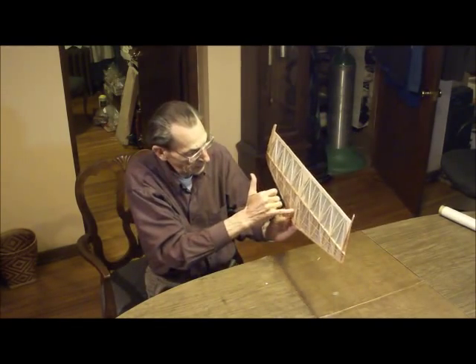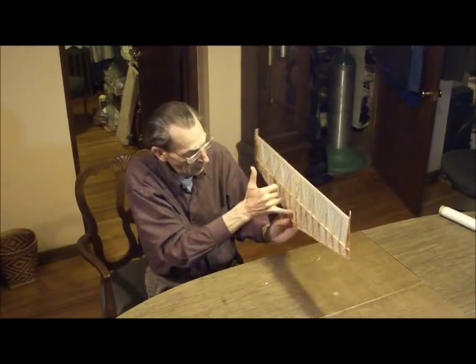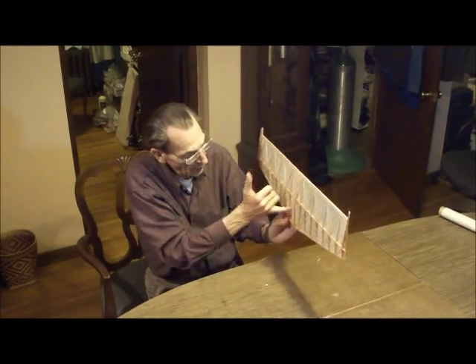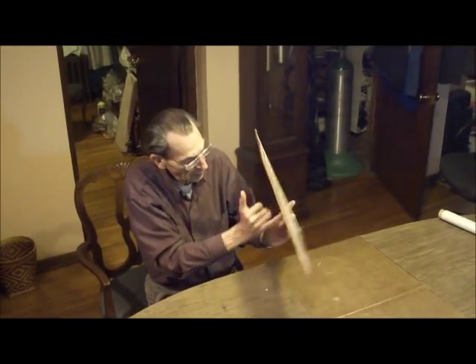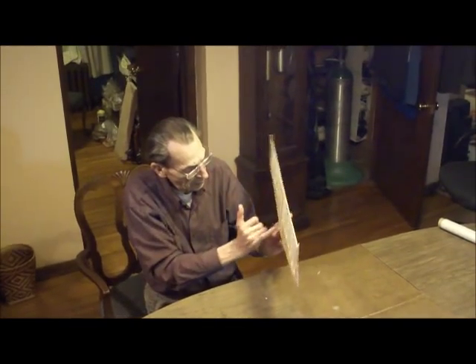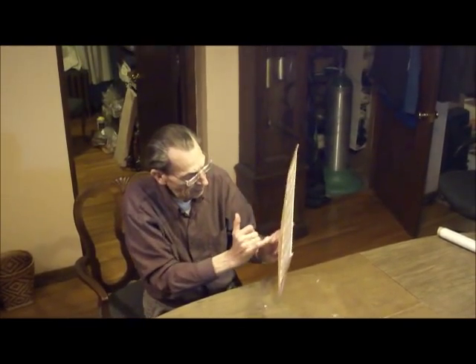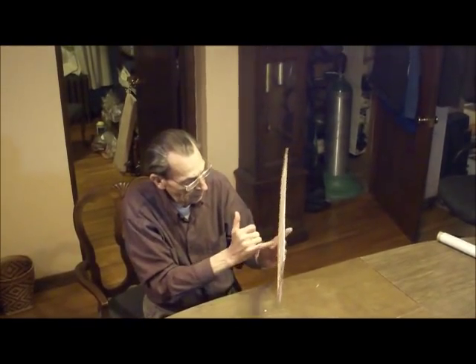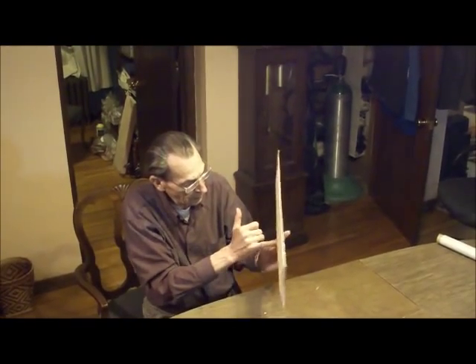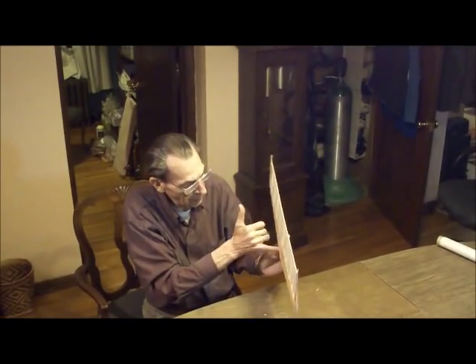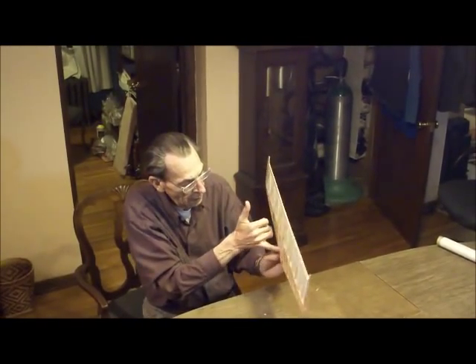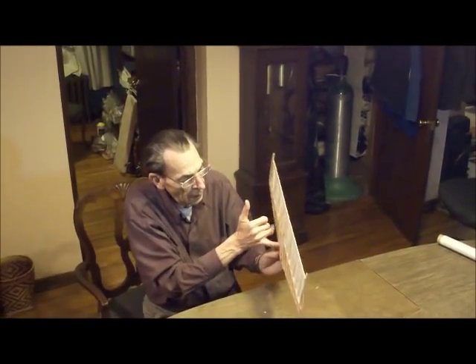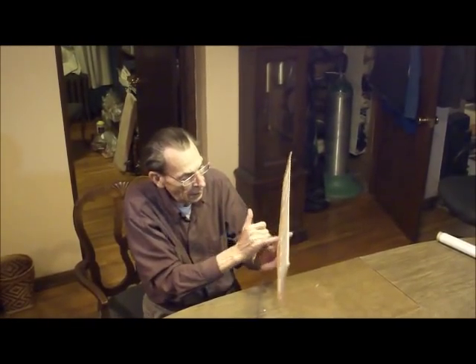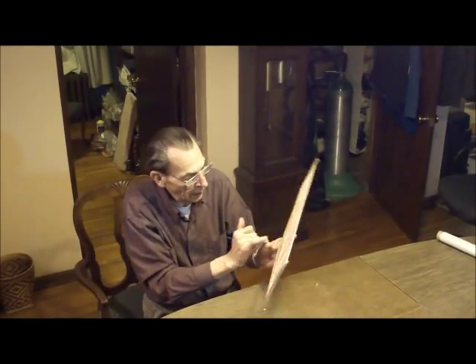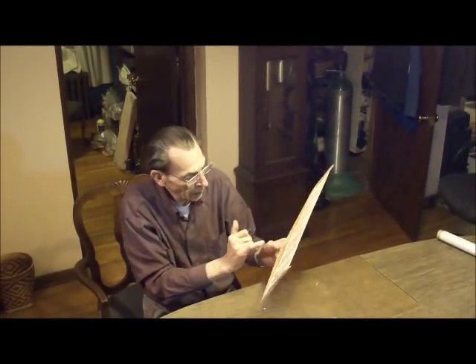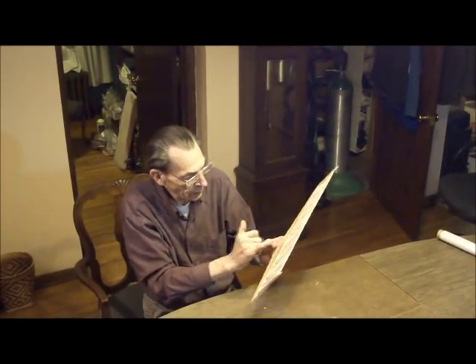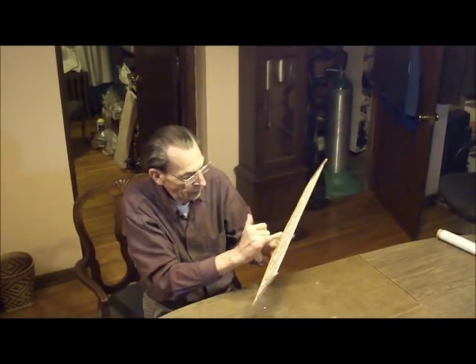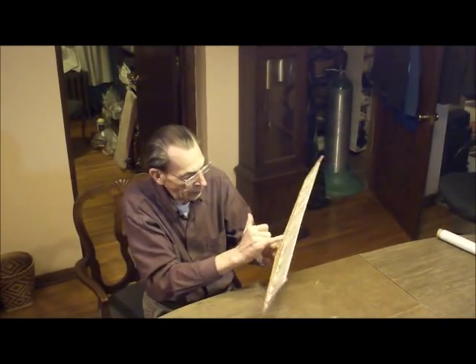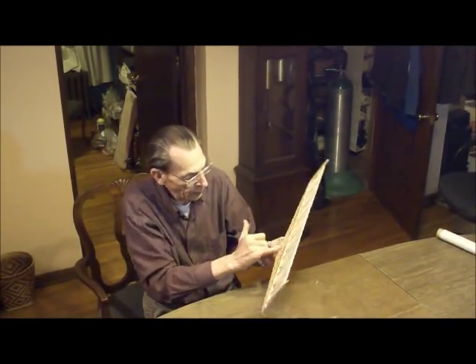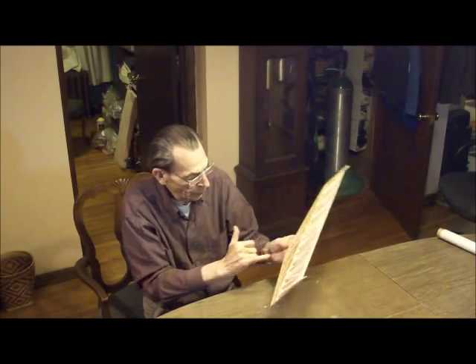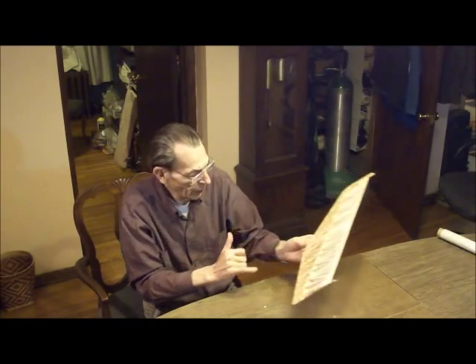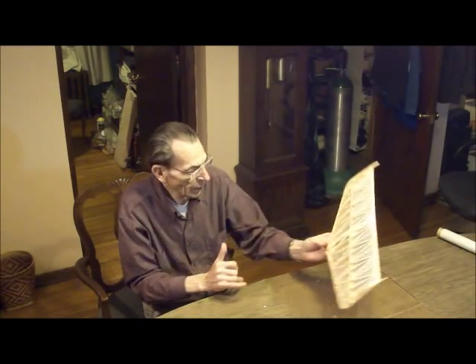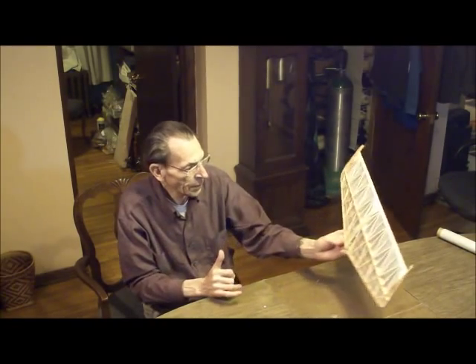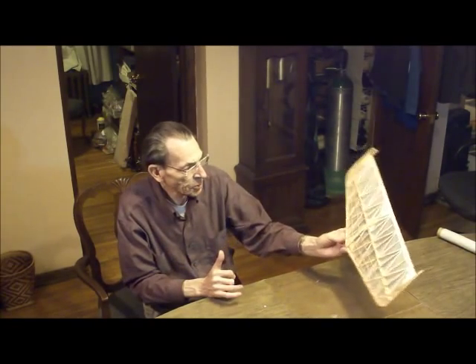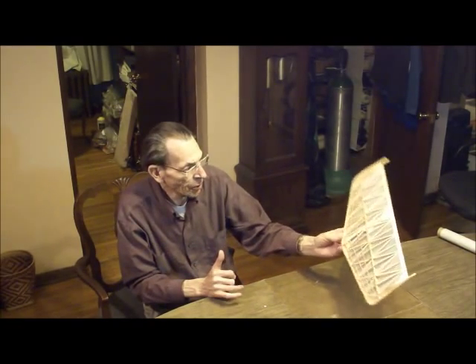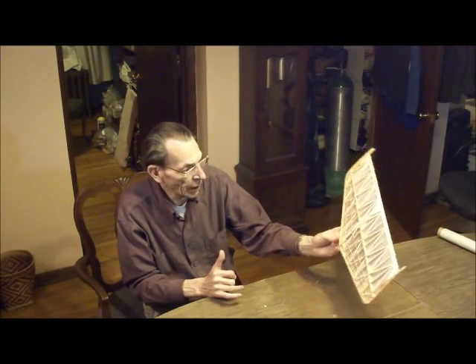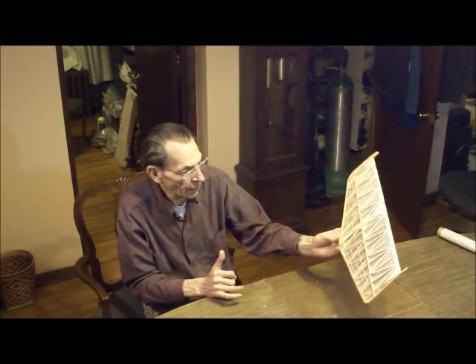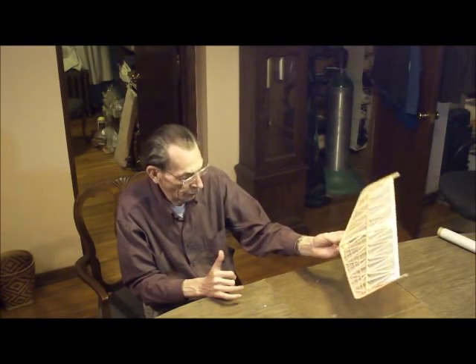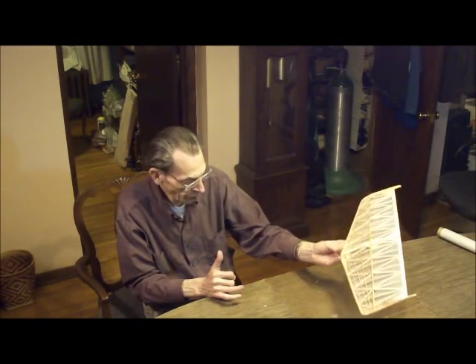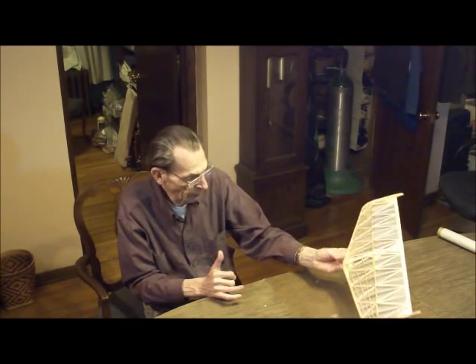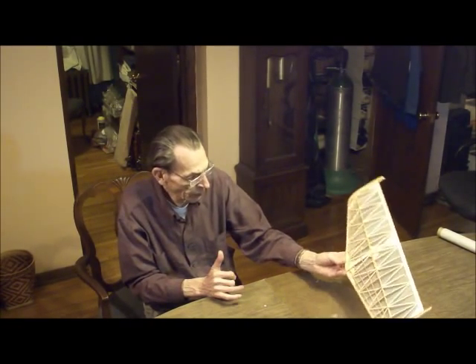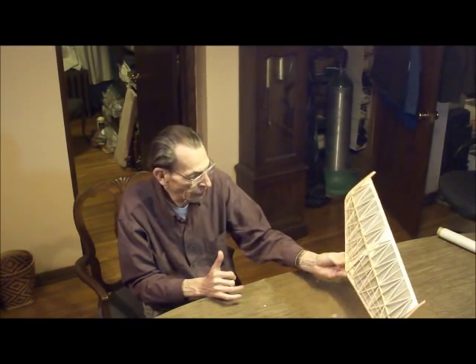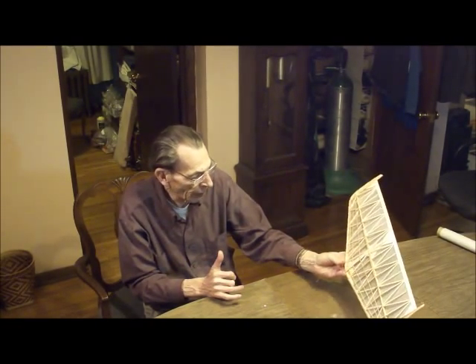So now that's ready - we're going to let this dry though. It works better dry.